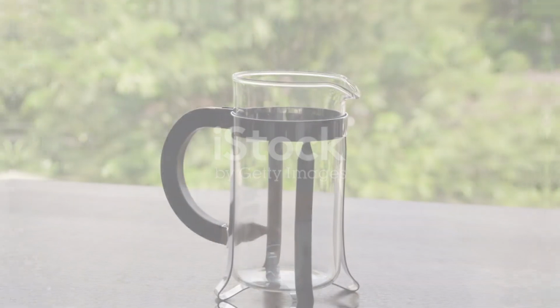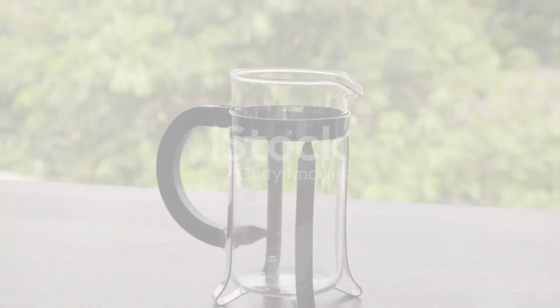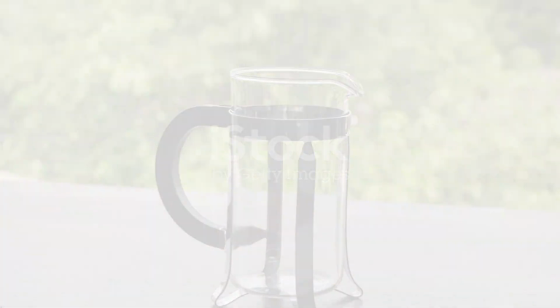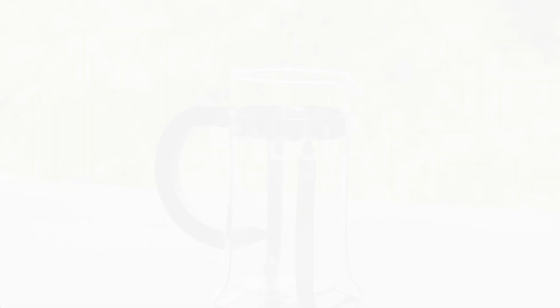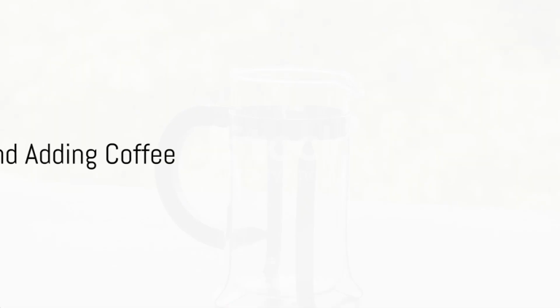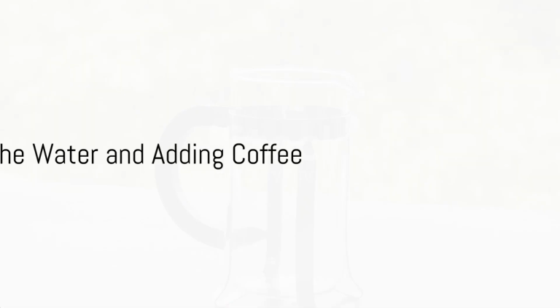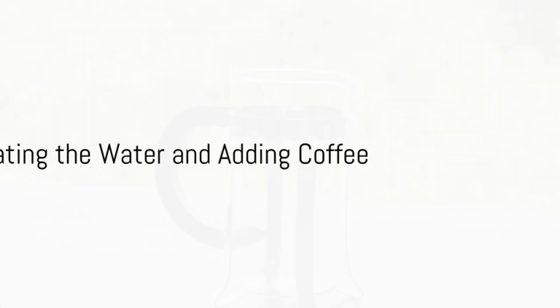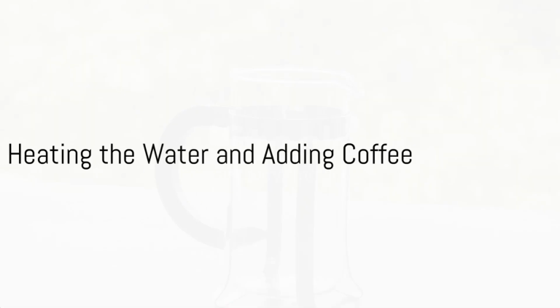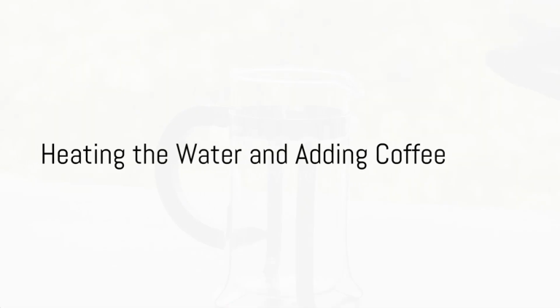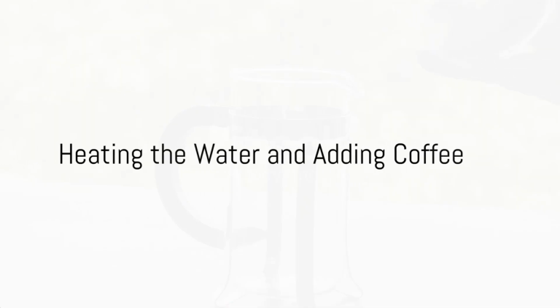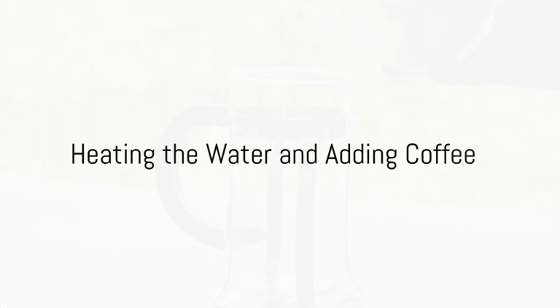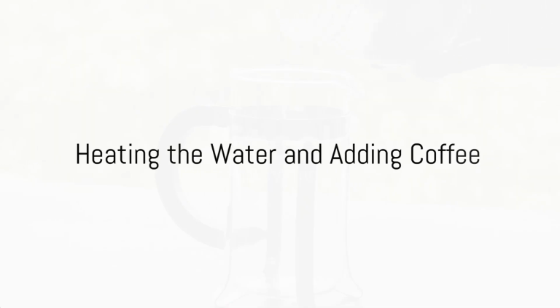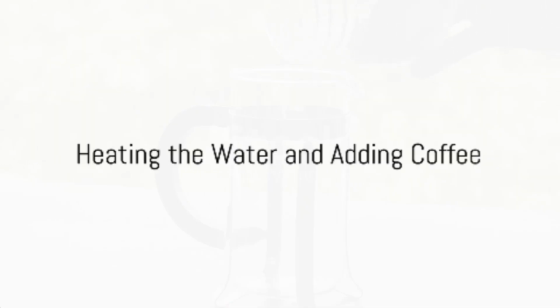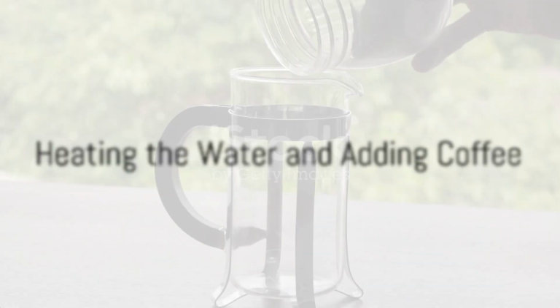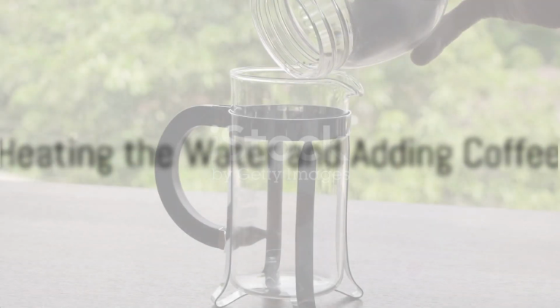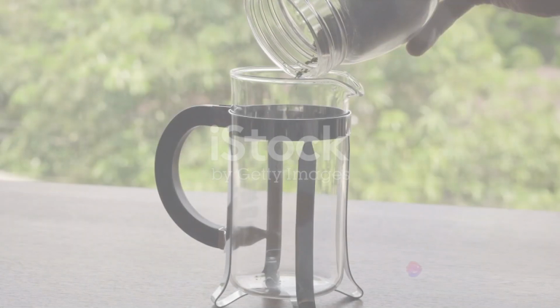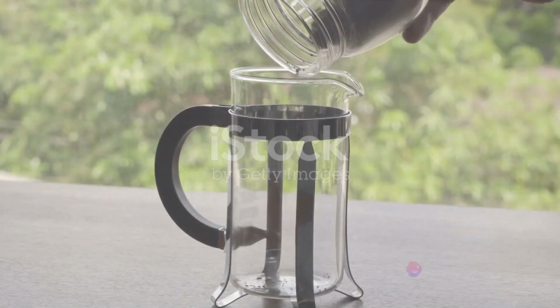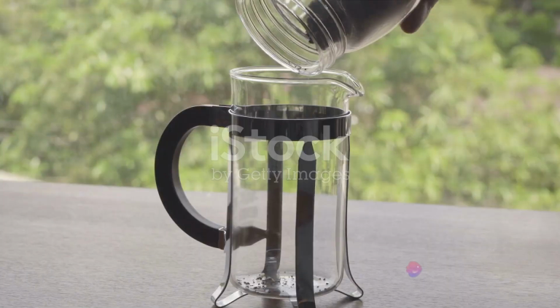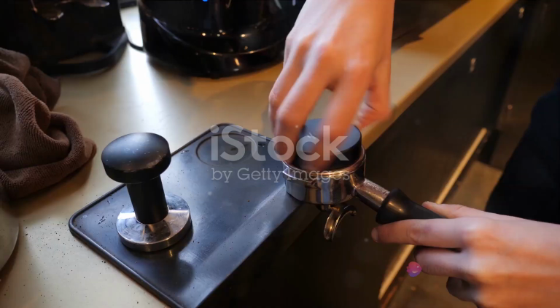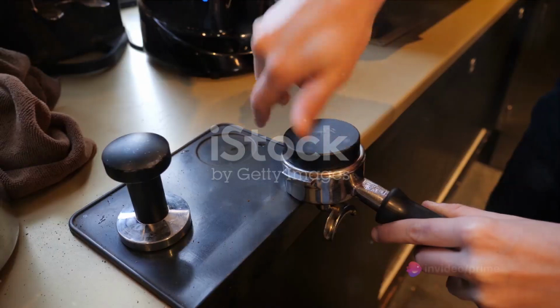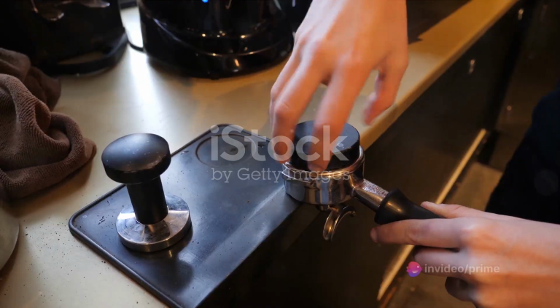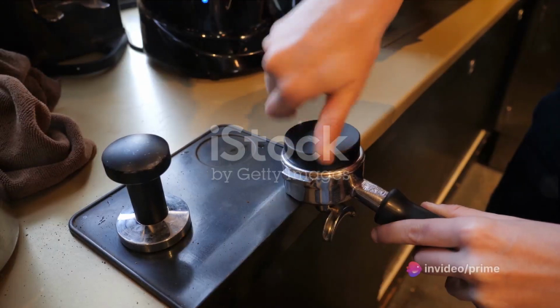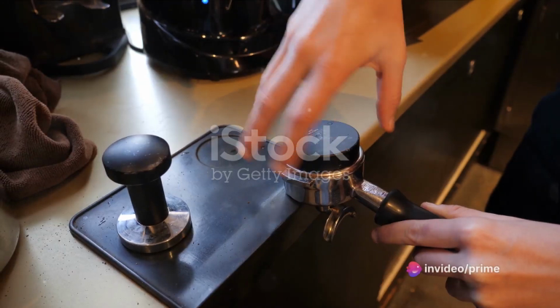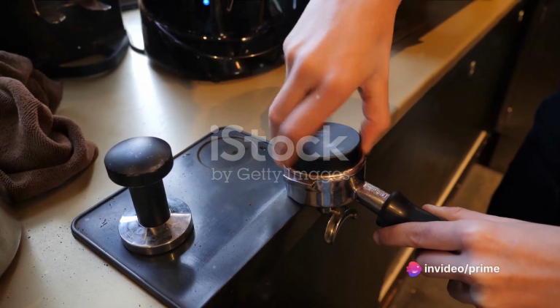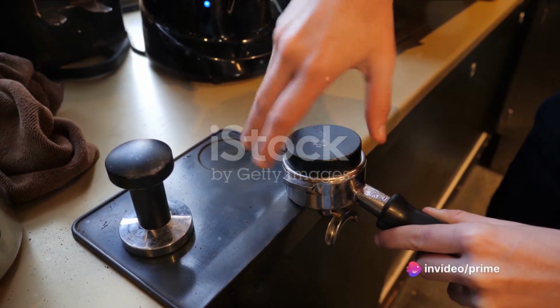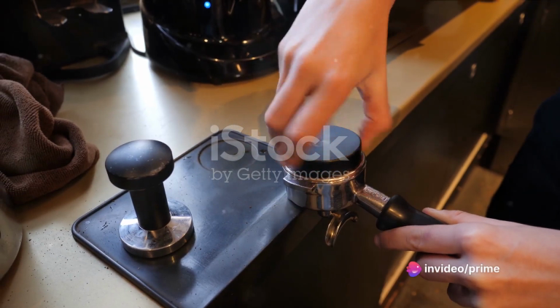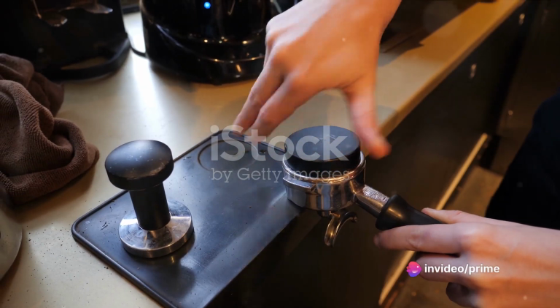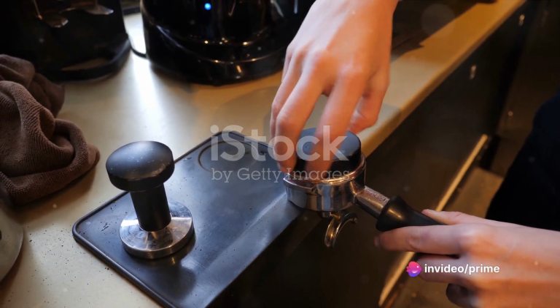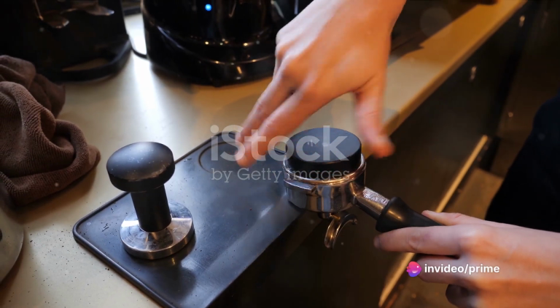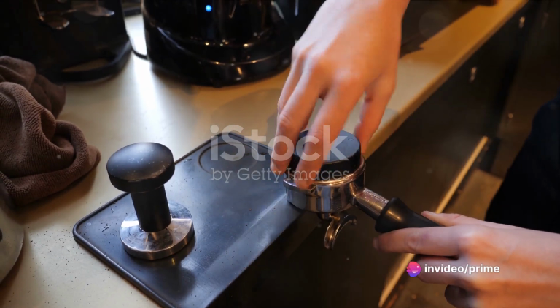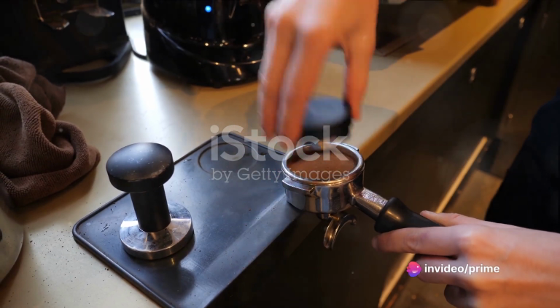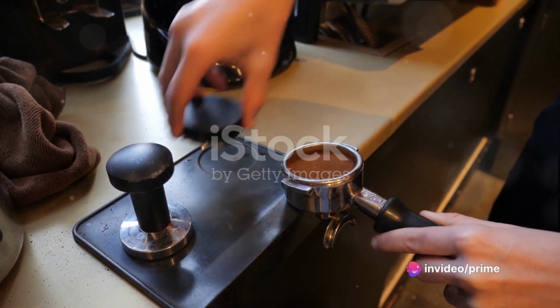Next, heat your water to just below boiling, around 200 degrees Fahrenheit. This temperature extracts the coffee's flavor without burning it.